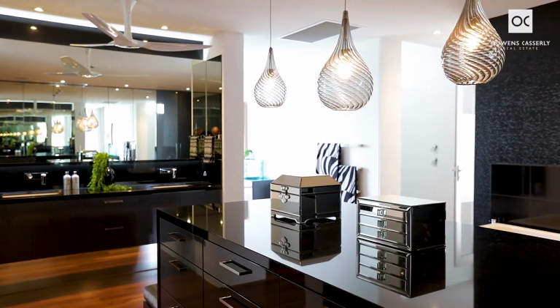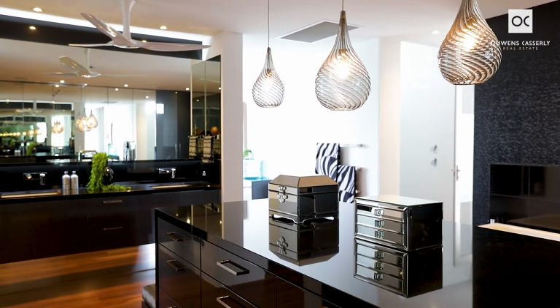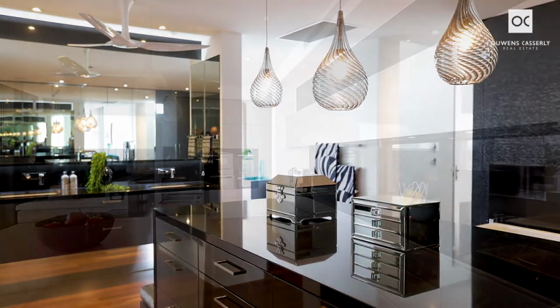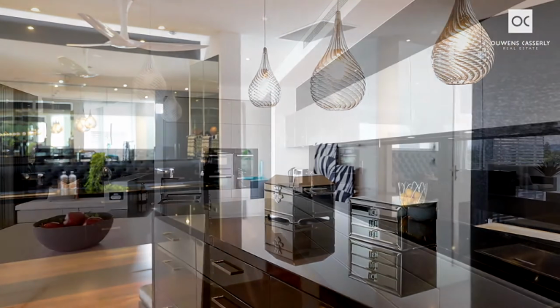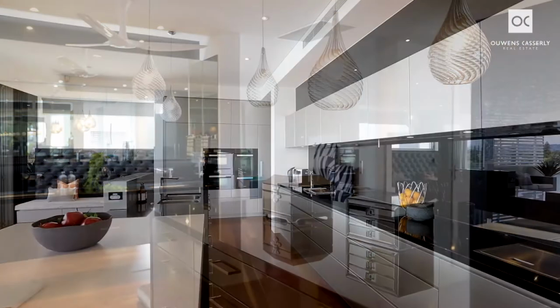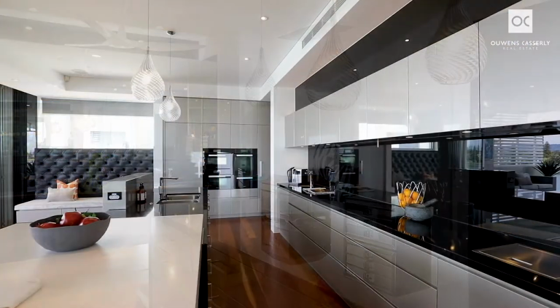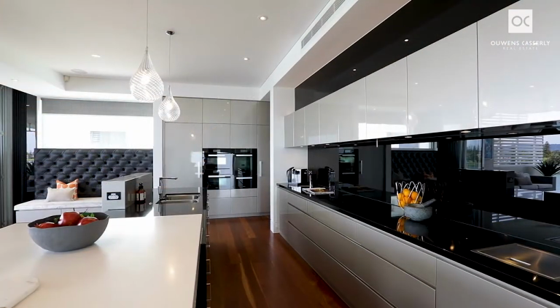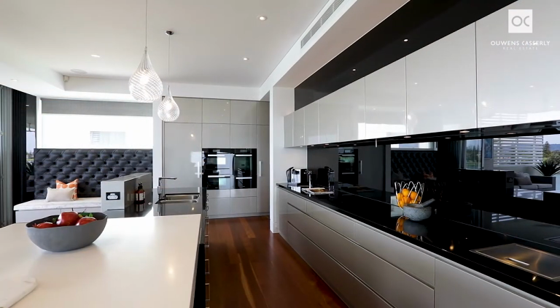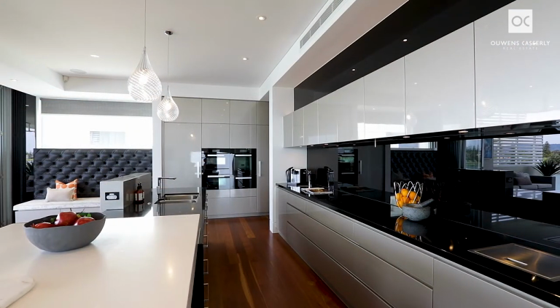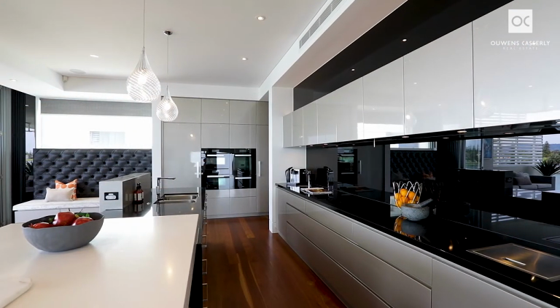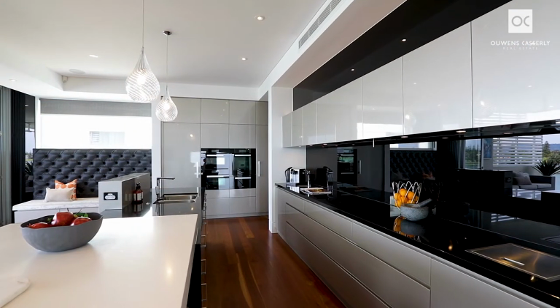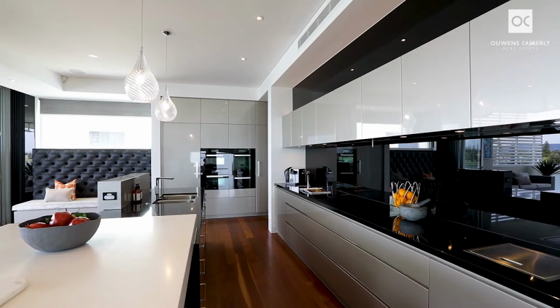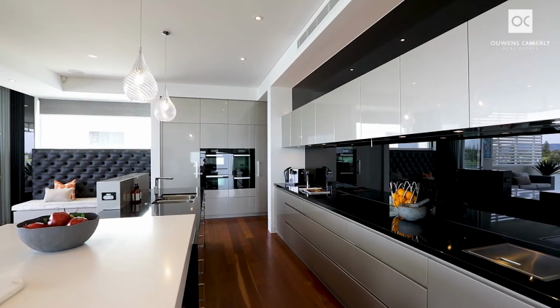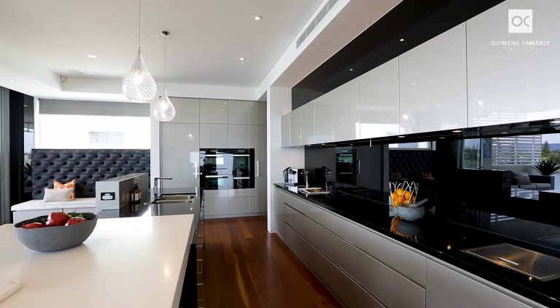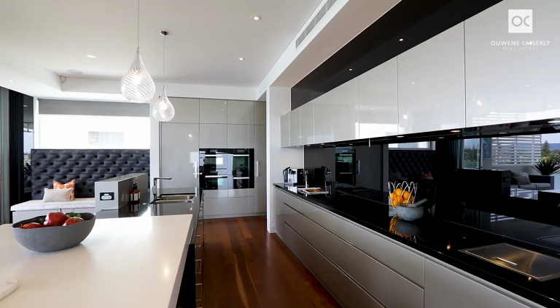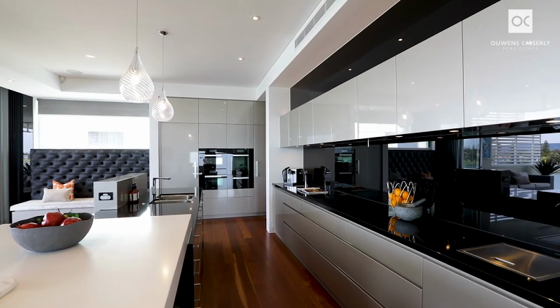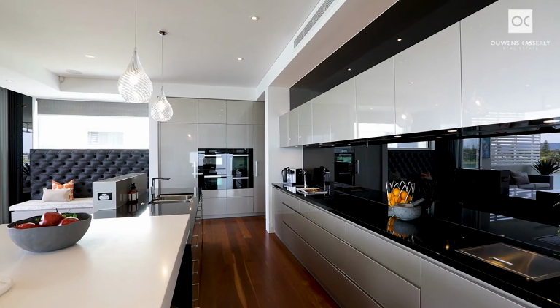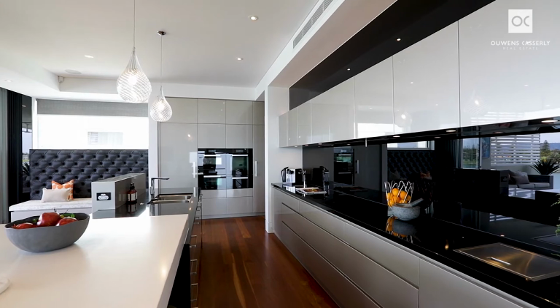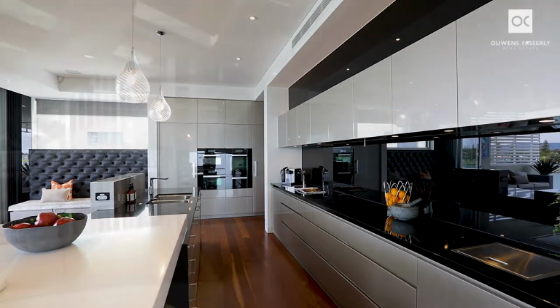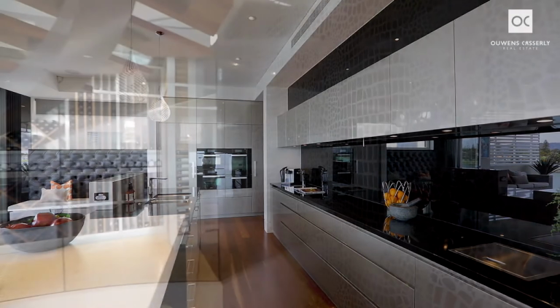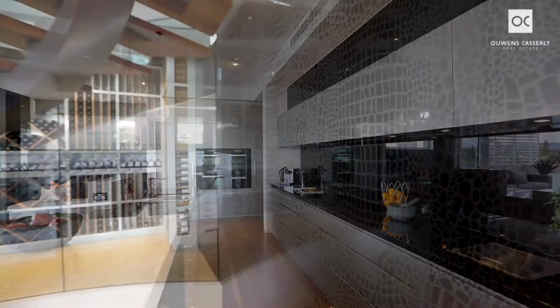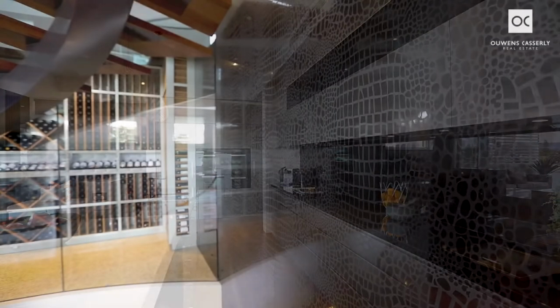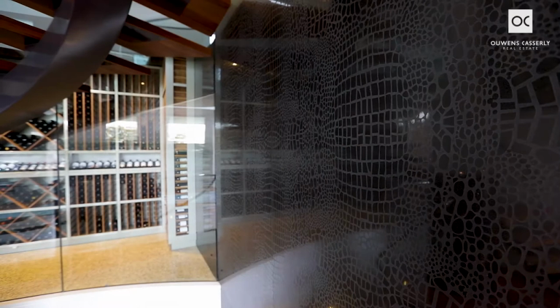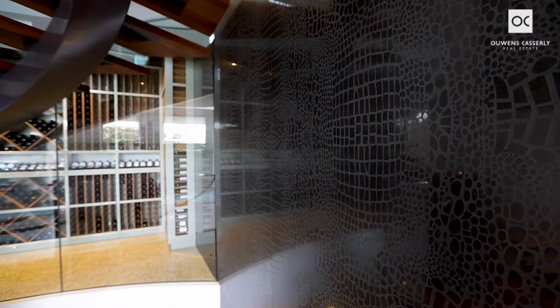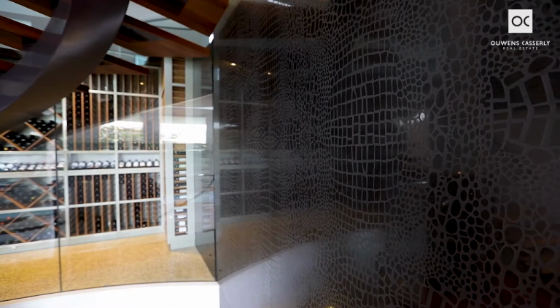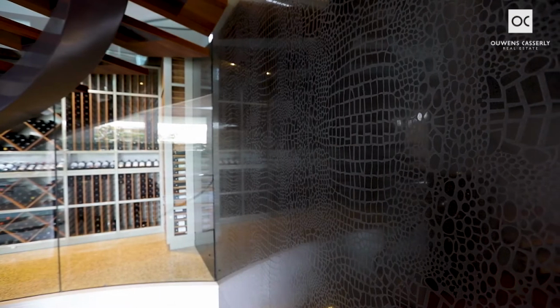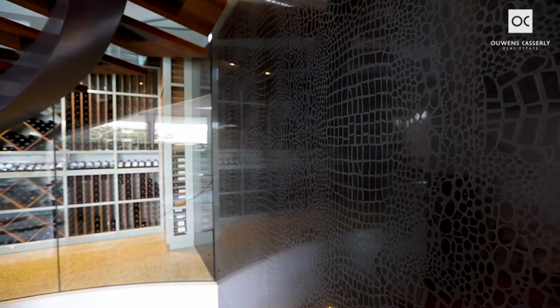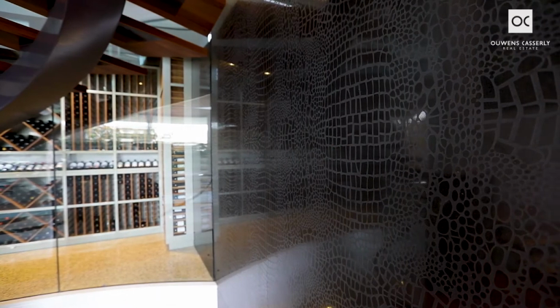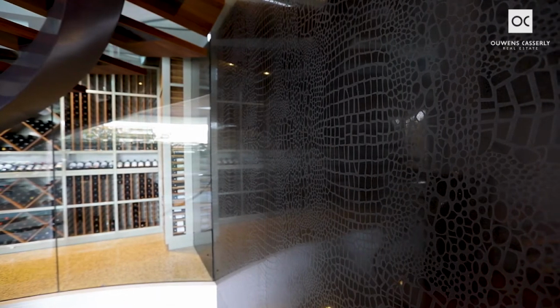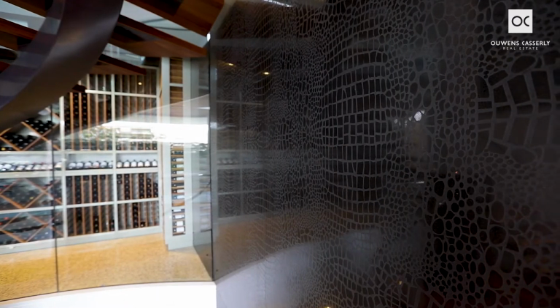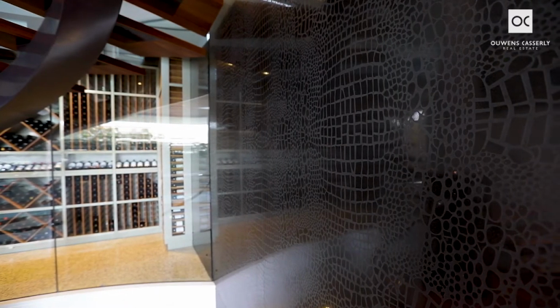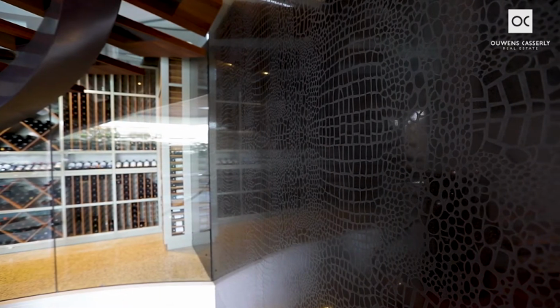Other mesmerising features include imported Italian pendant lighting, custom joinery by JAG, Miele fully integrated appliances, and curved interior walls with laser-etched granite.